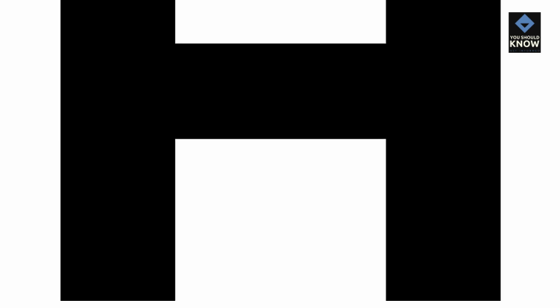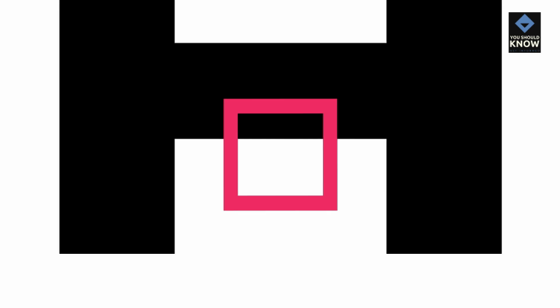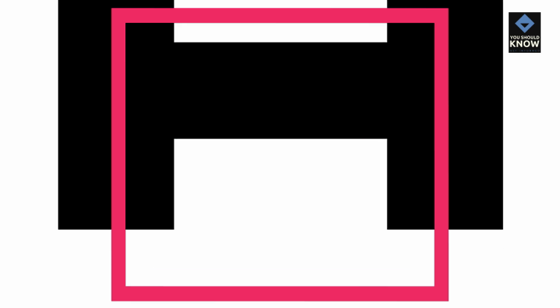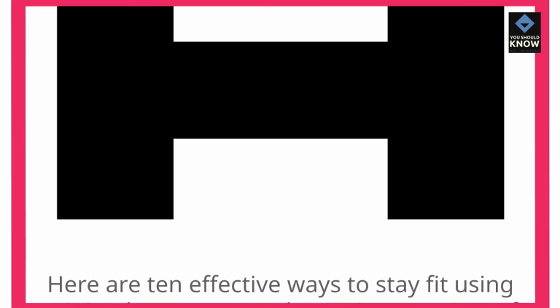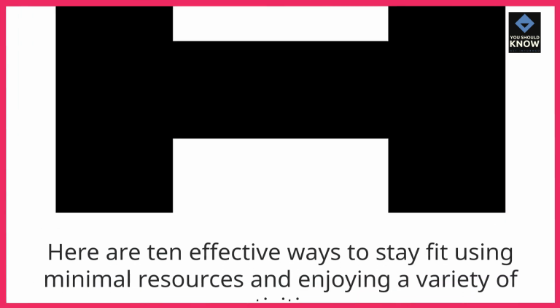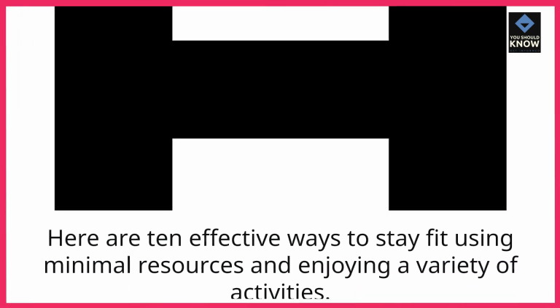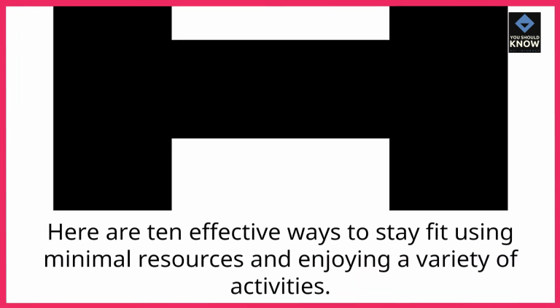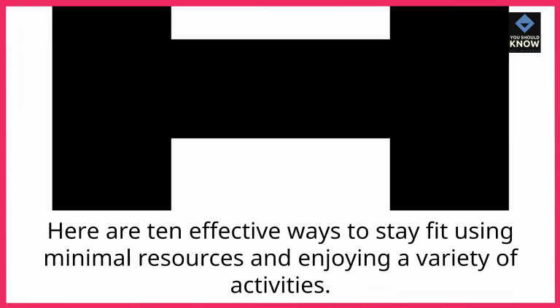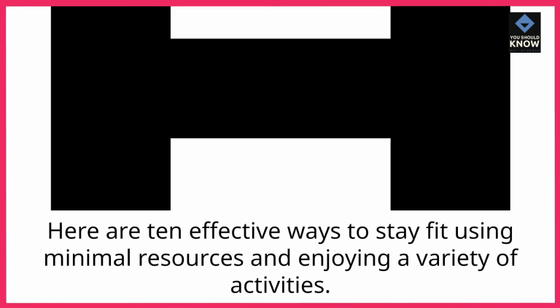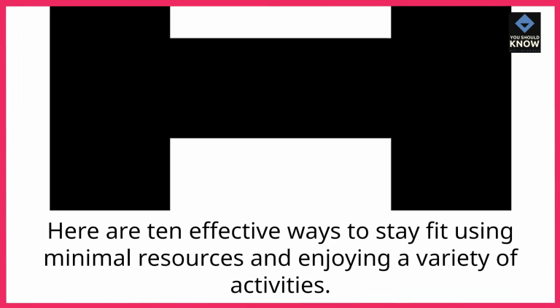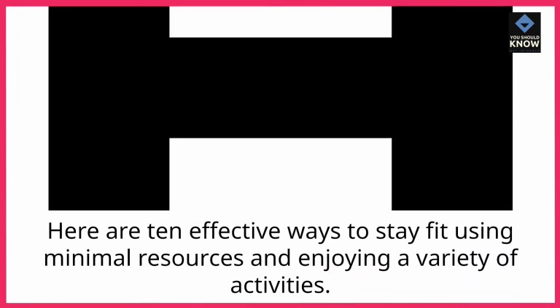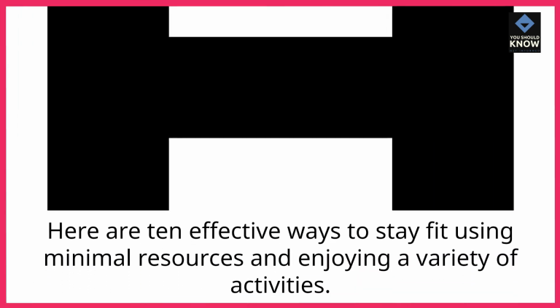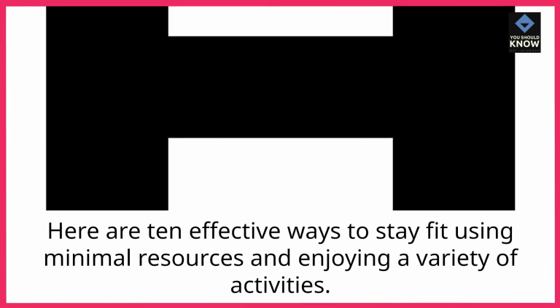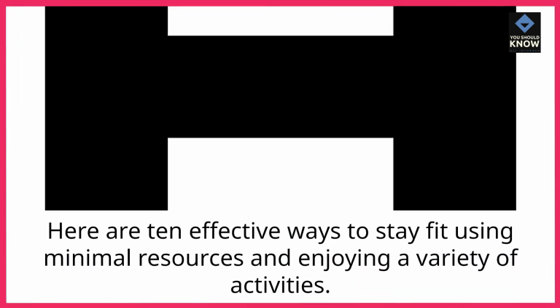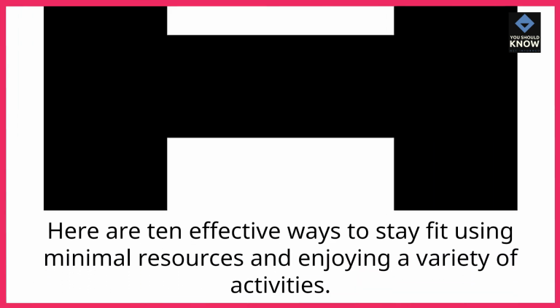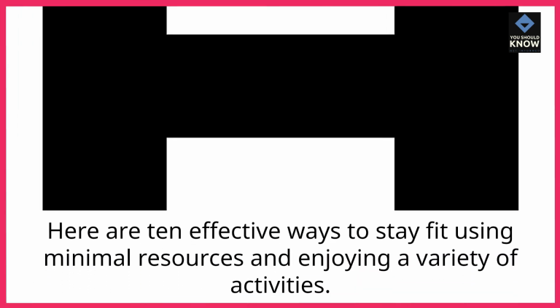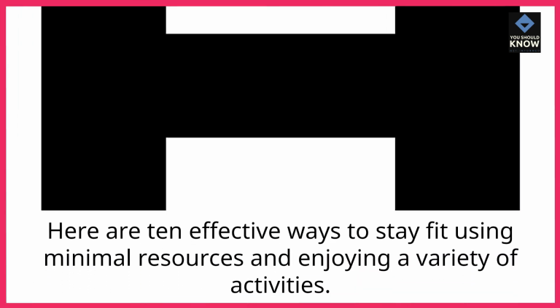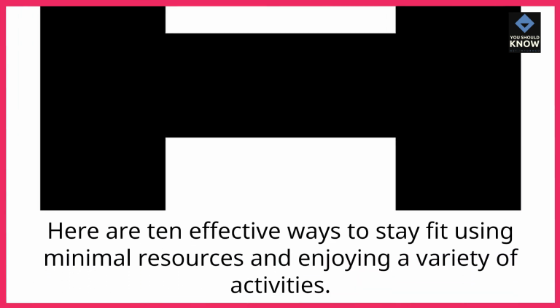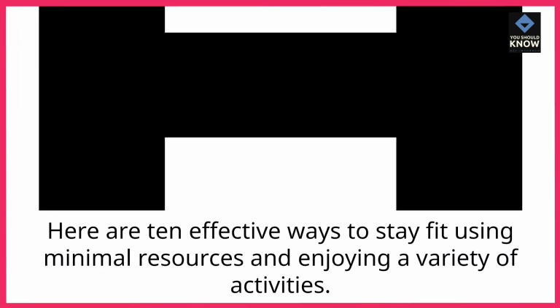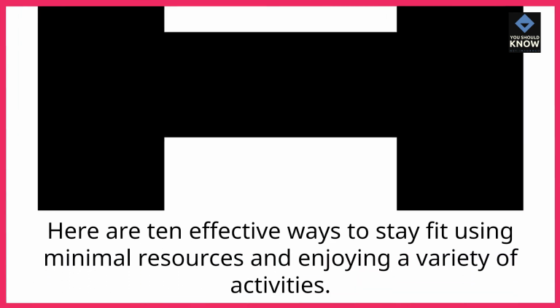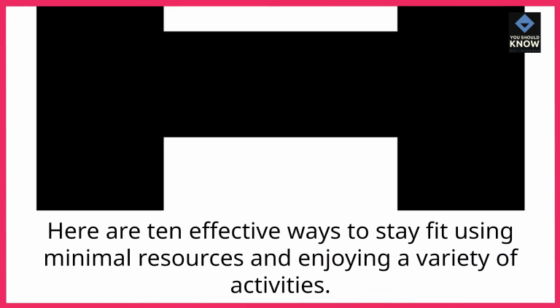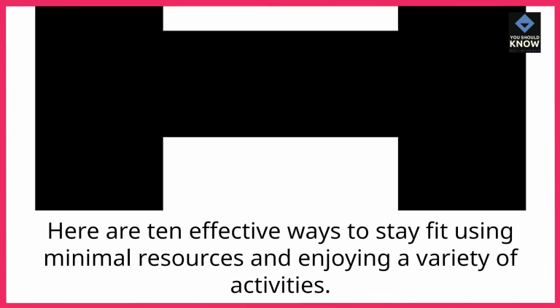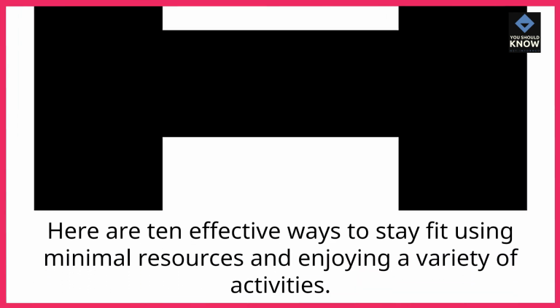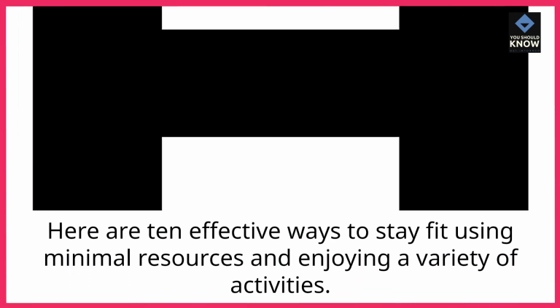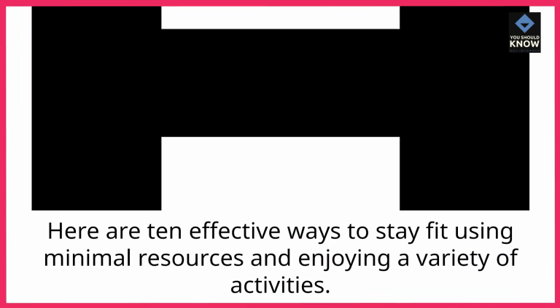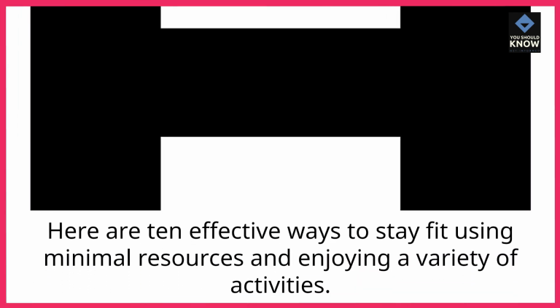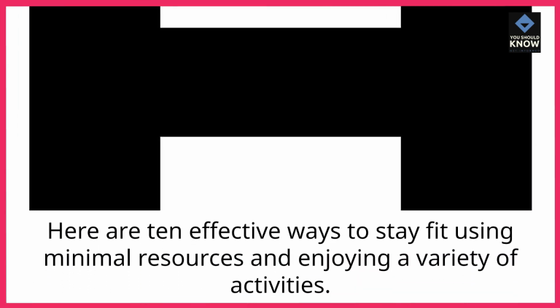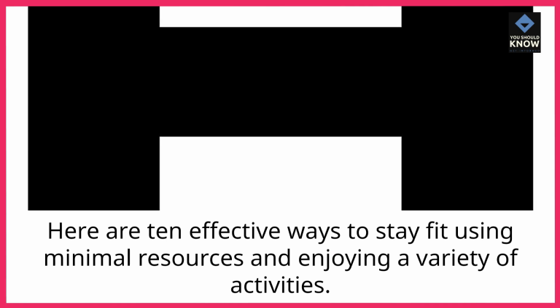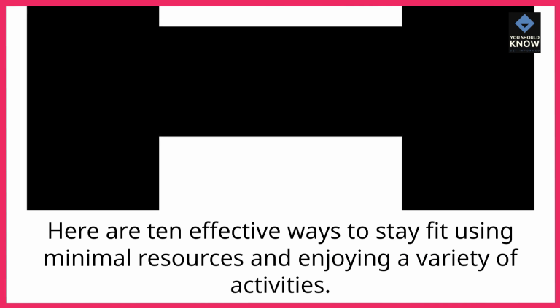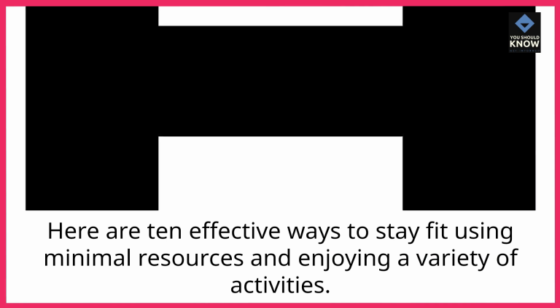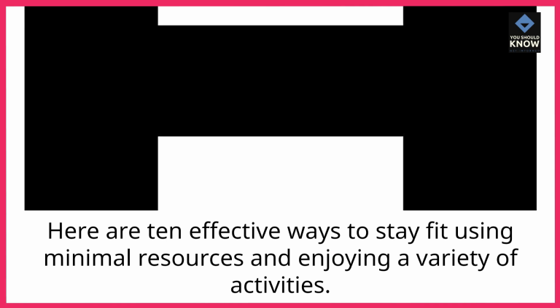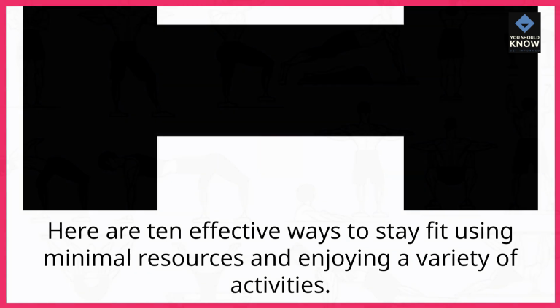Here are 10 effective ways to stay fit using minimal resources and enjoying a variety of activities.